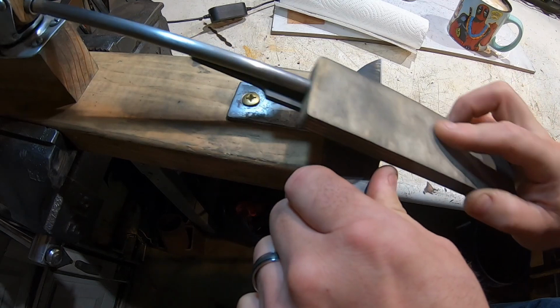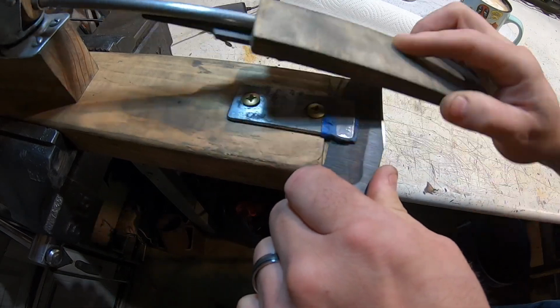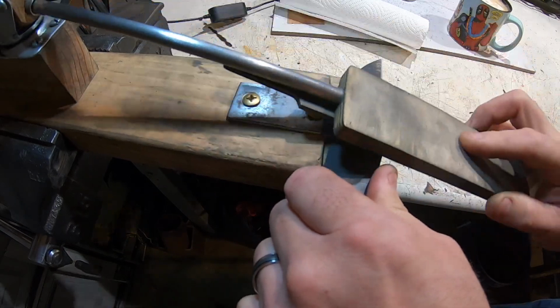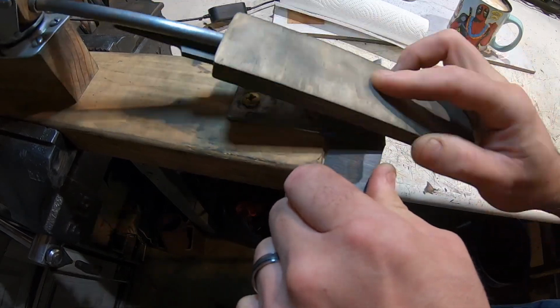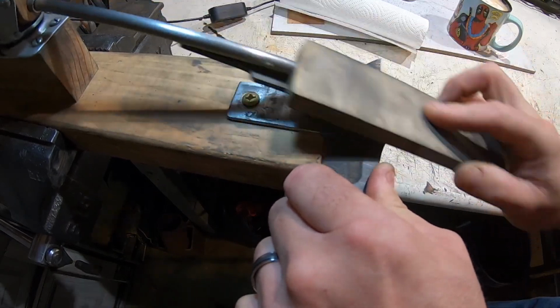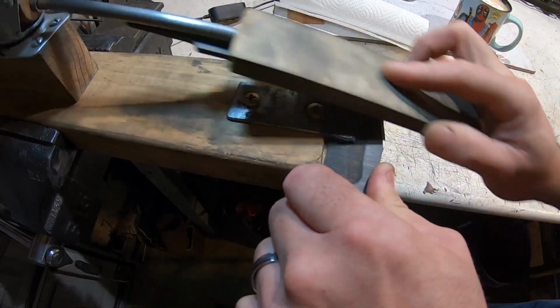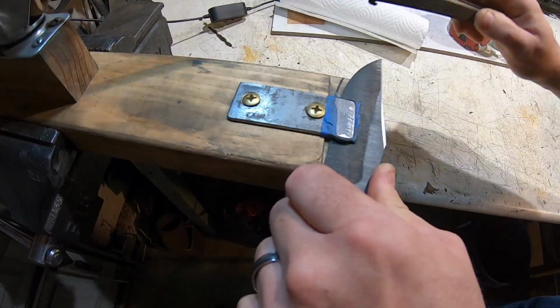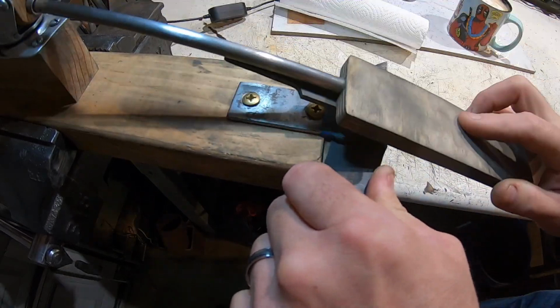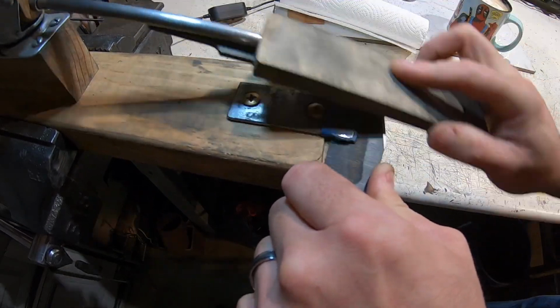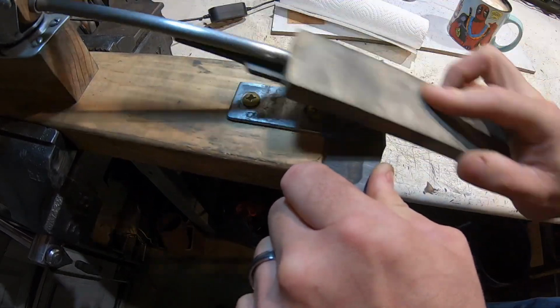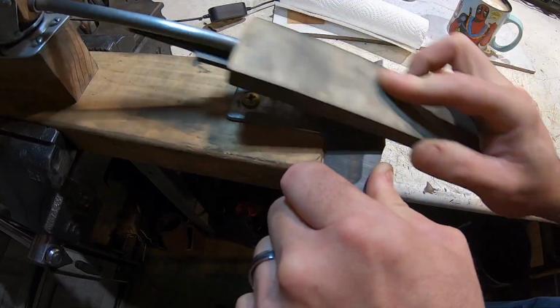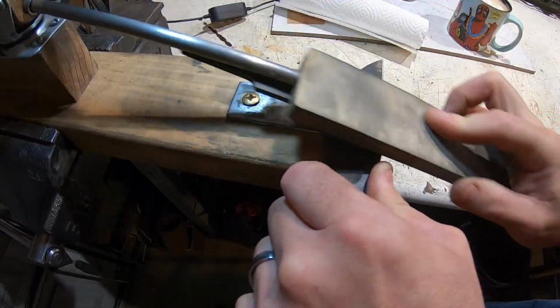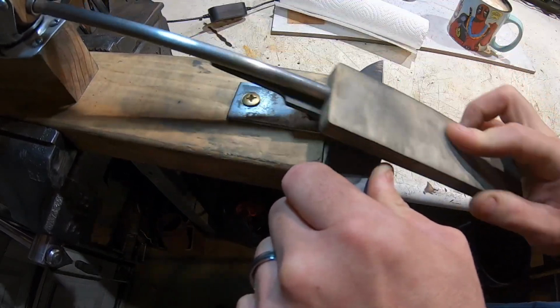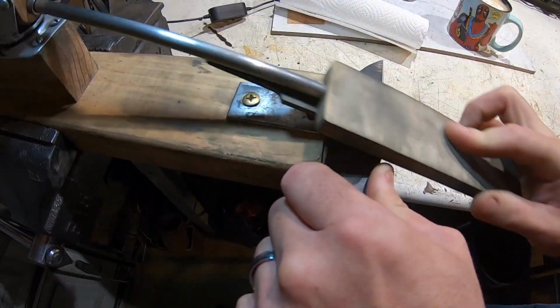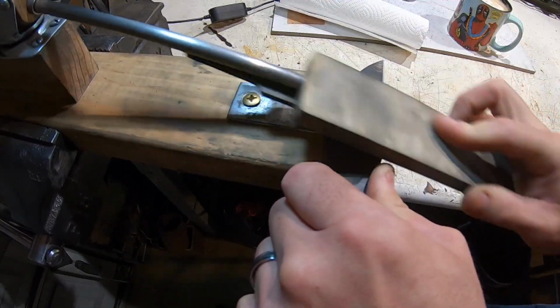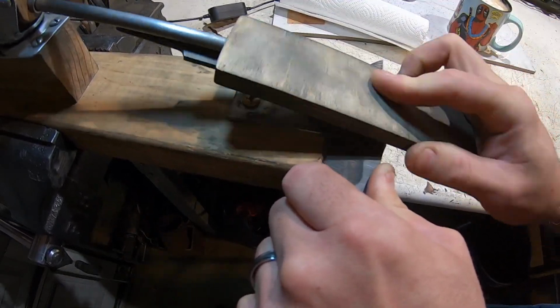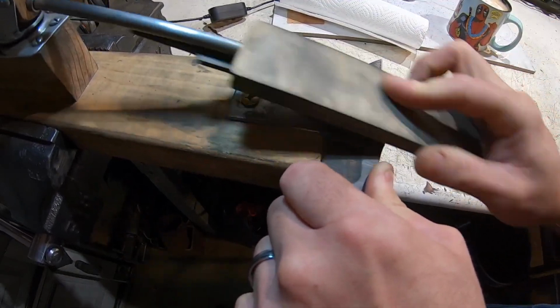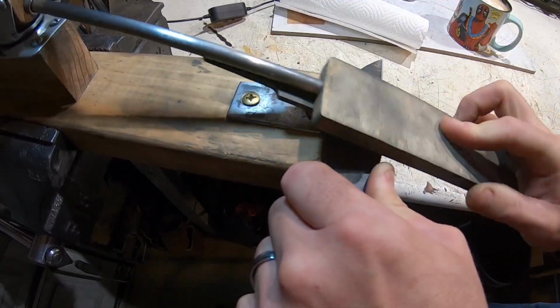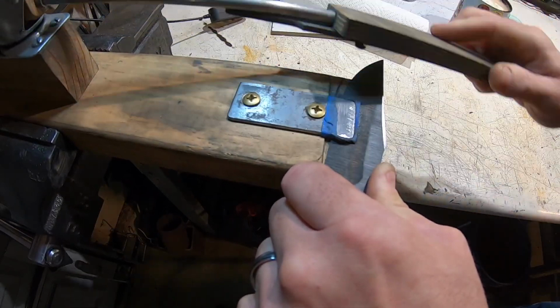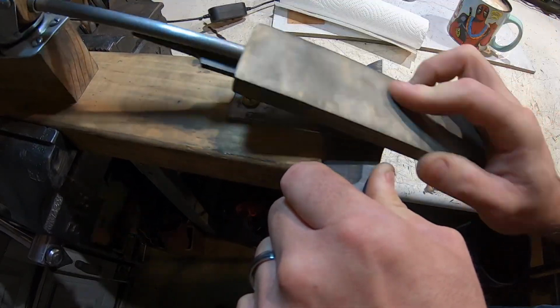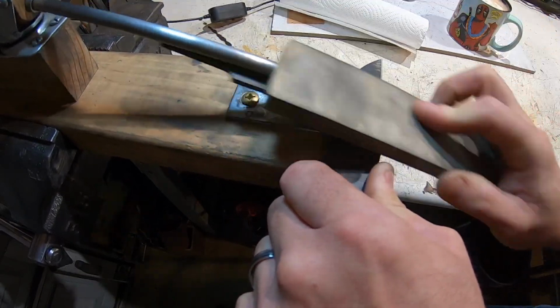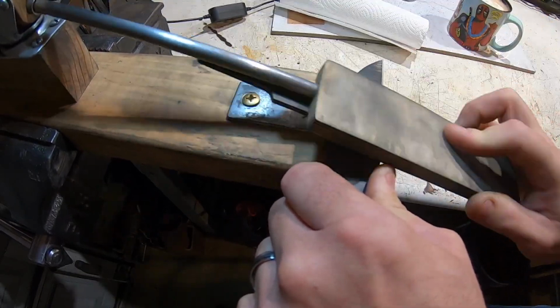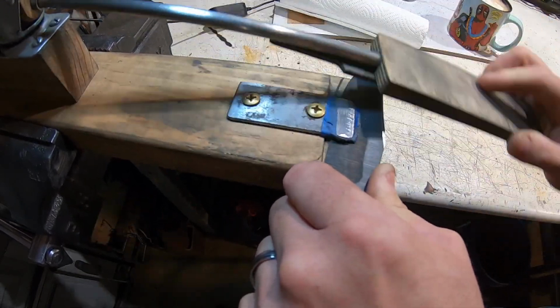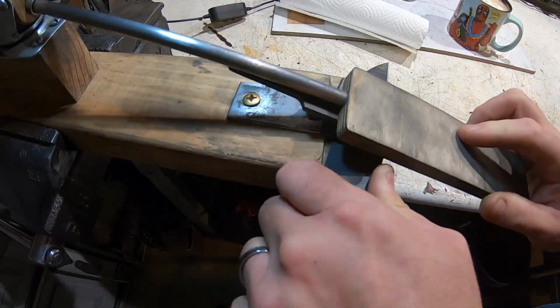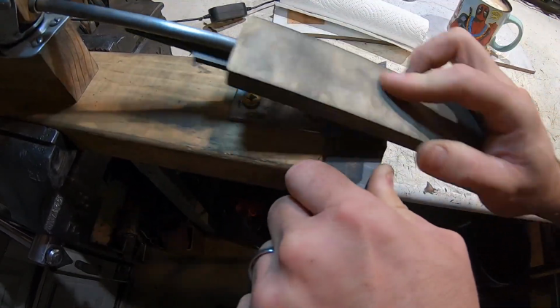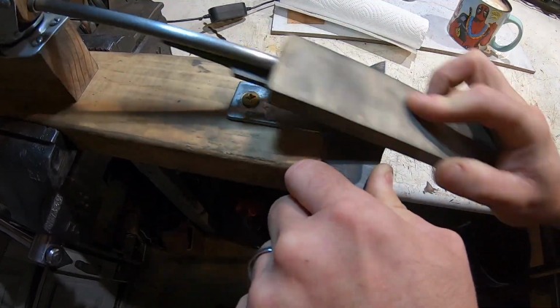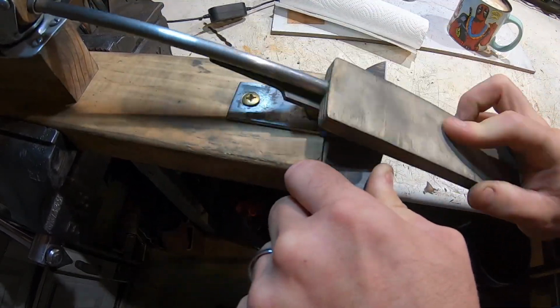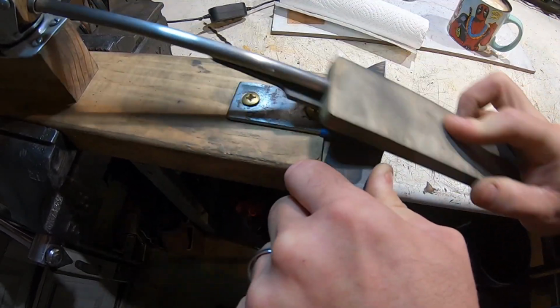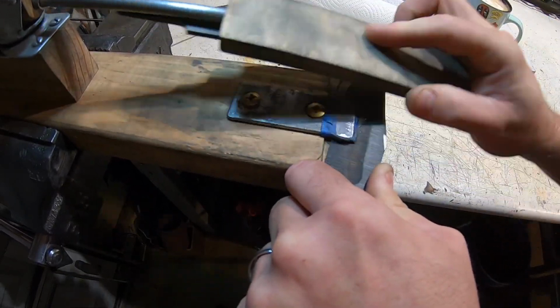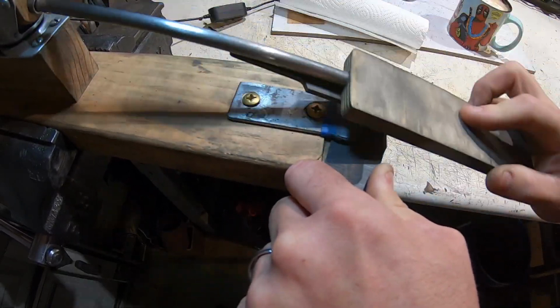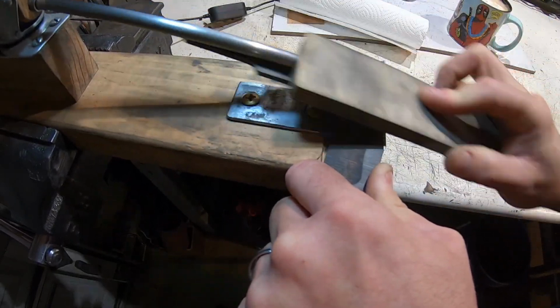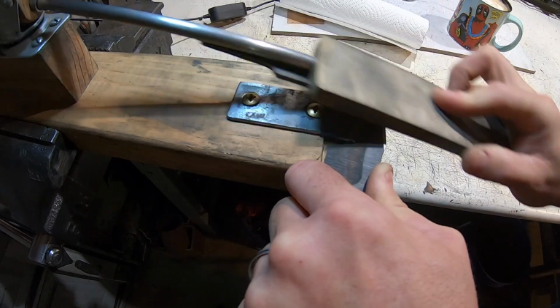I'm filing out the false edge here with my filing guide. I find this is the best way to do it.